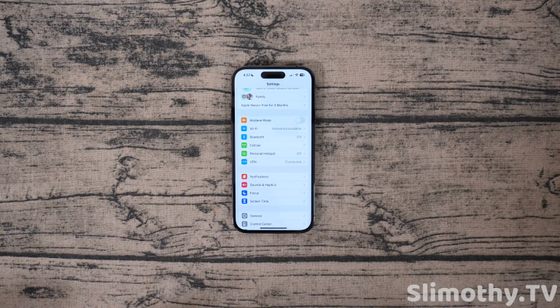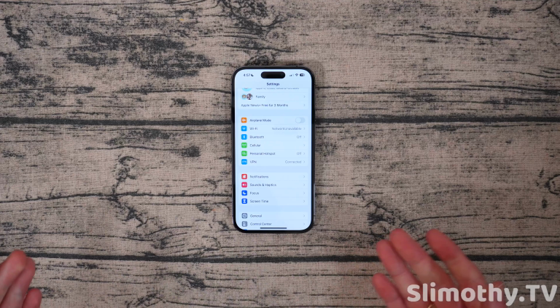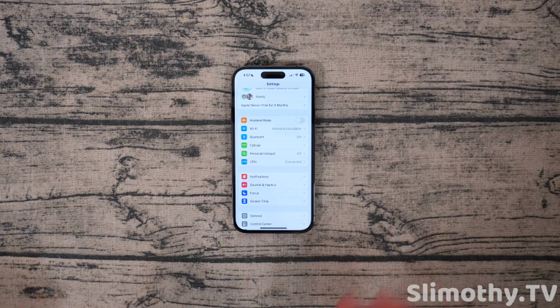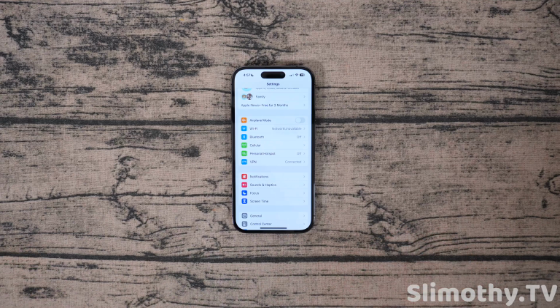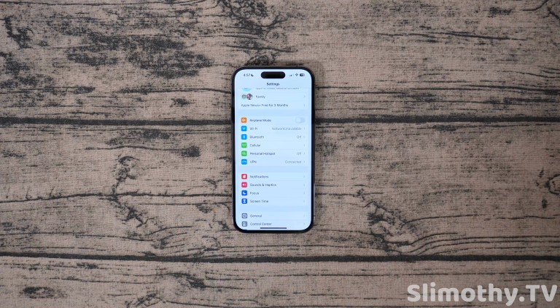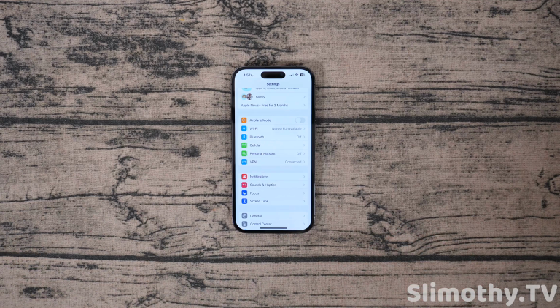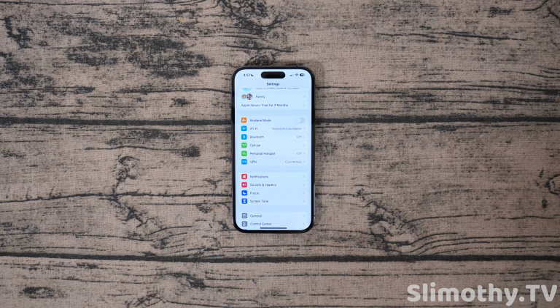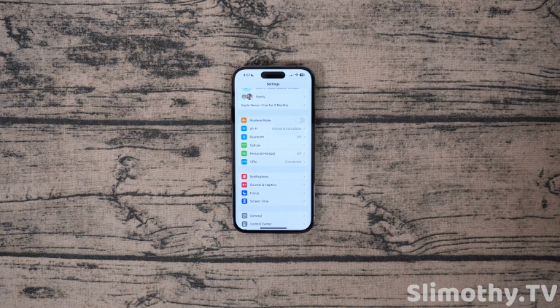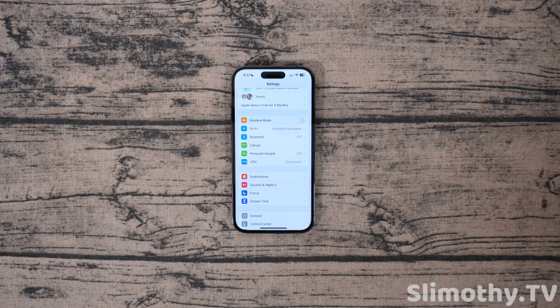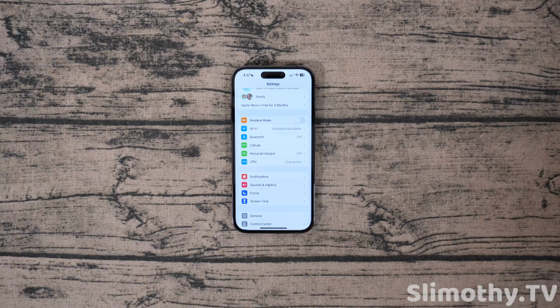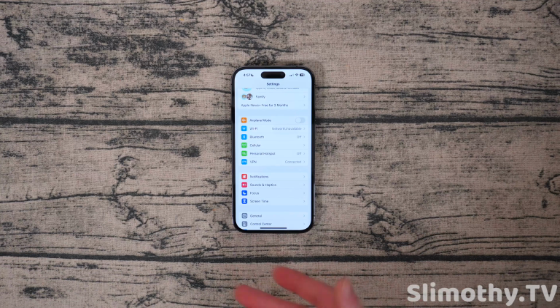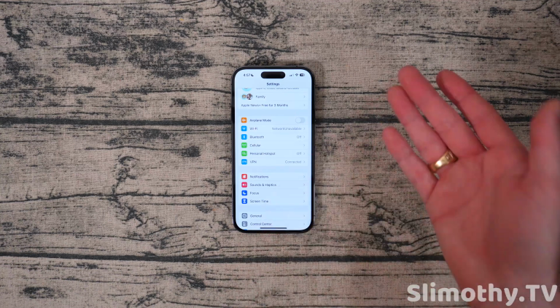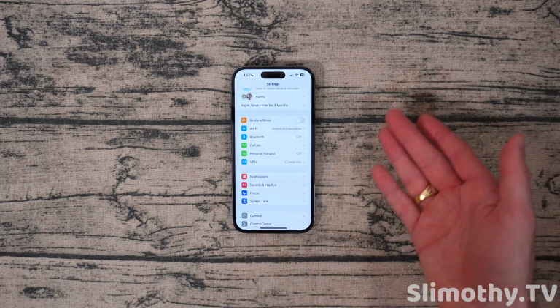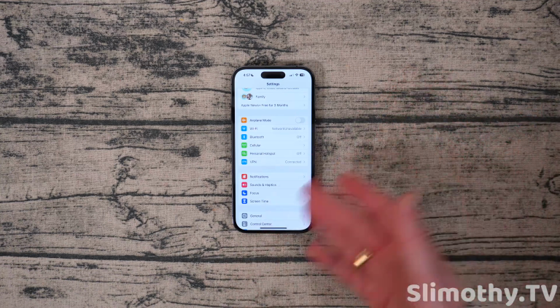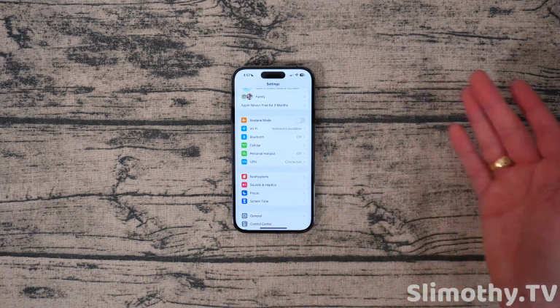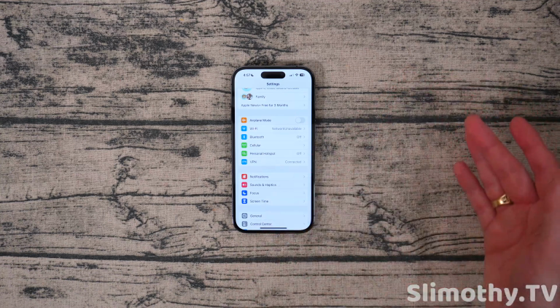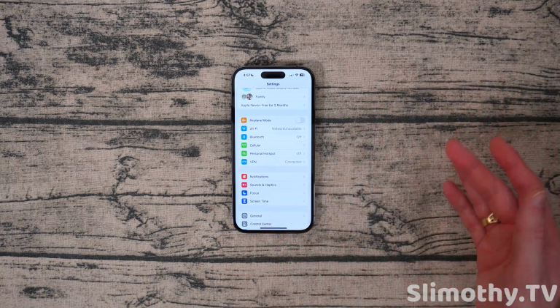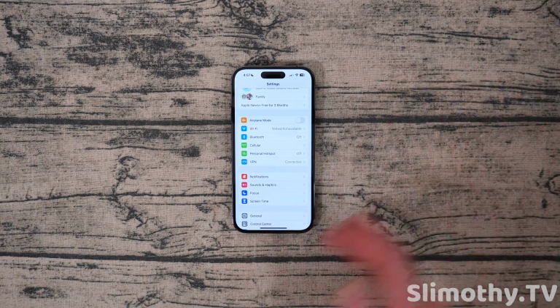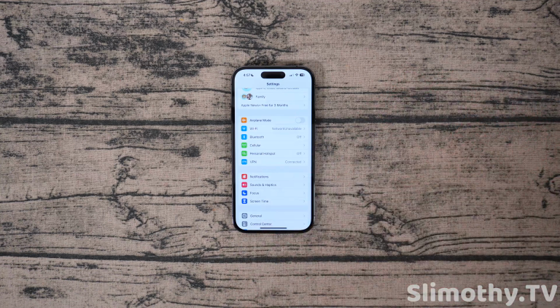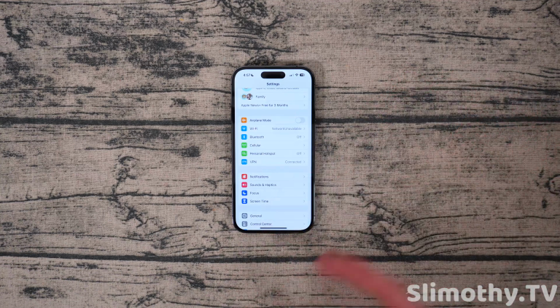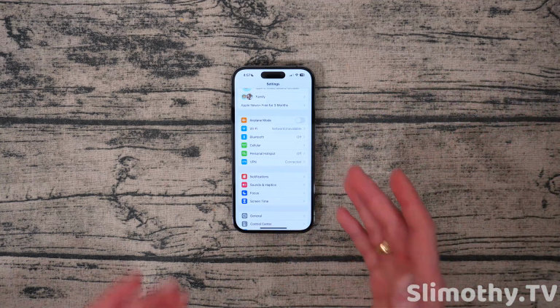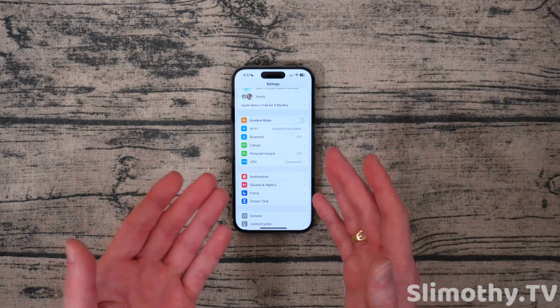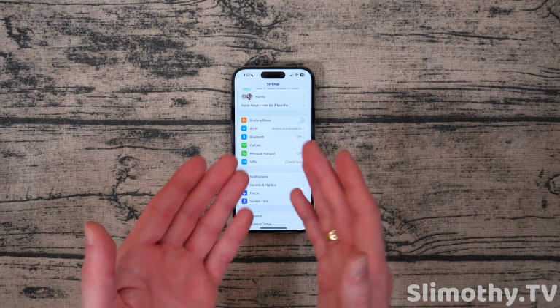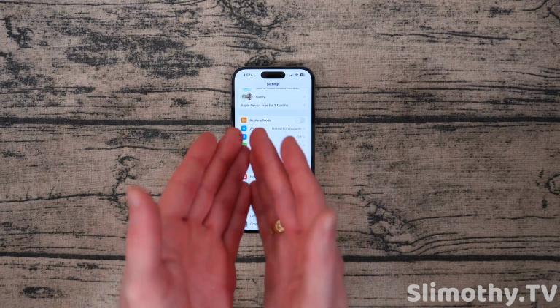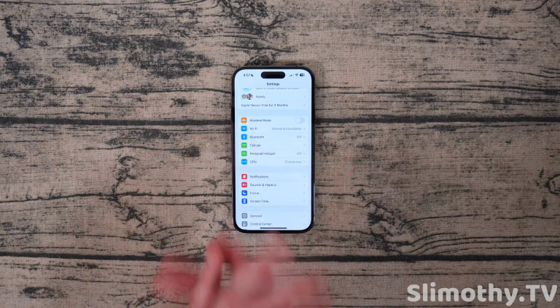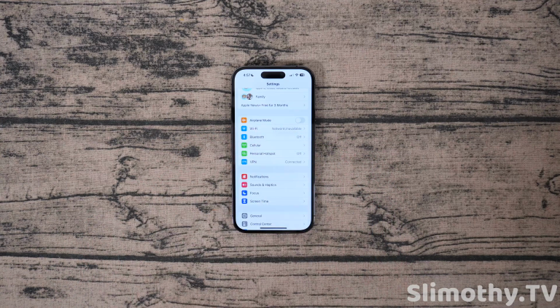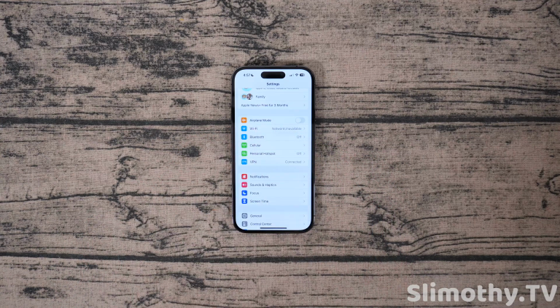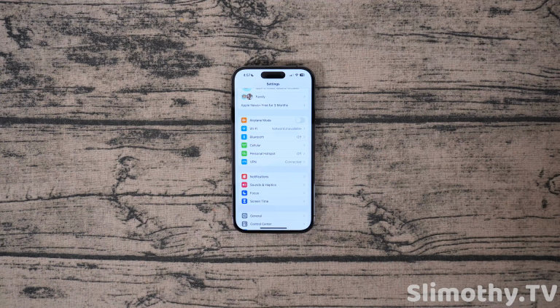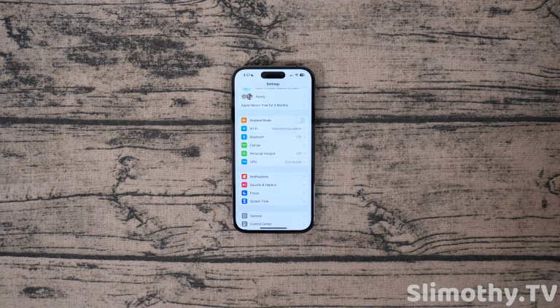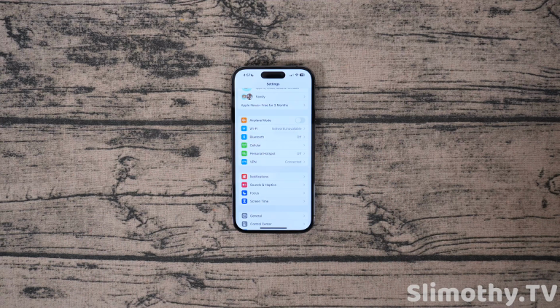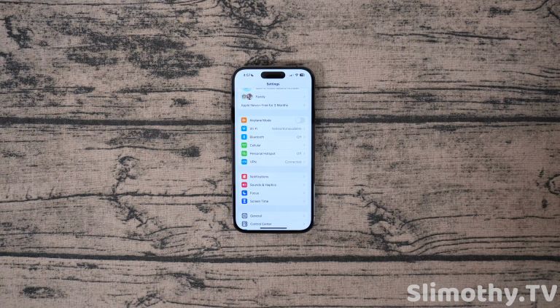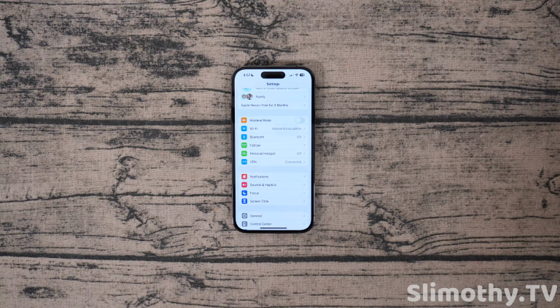Next up, there's second generation HomePod support. The new HomePod just got released, and if you want to be able to use it, you're going to have to get iOS 16.3 on your phone.